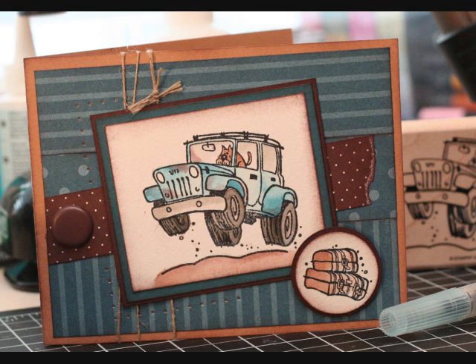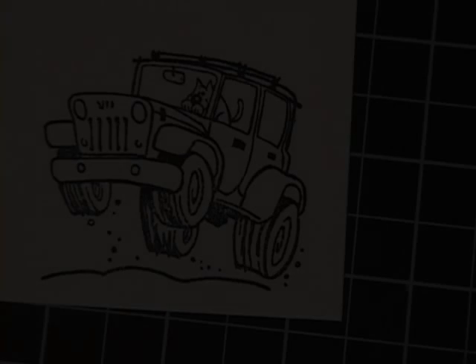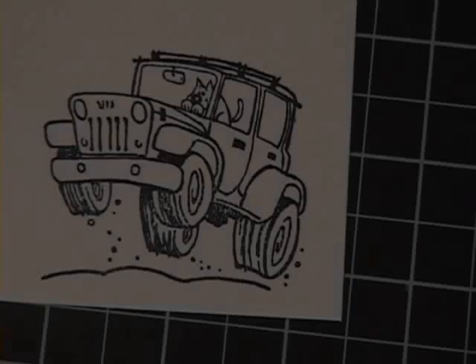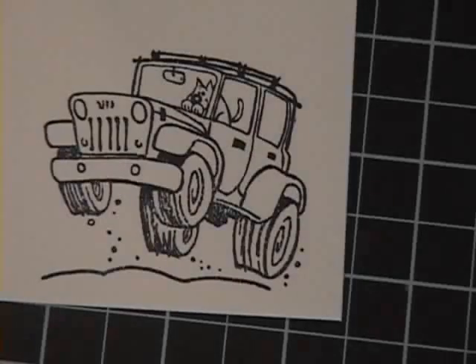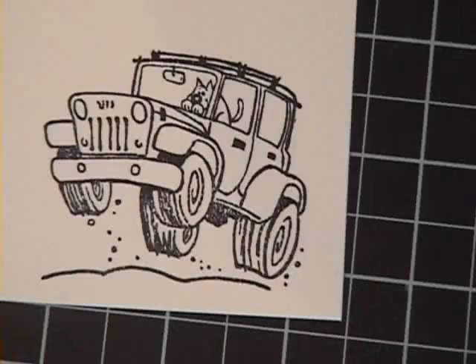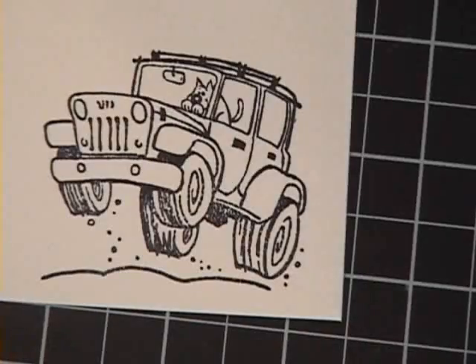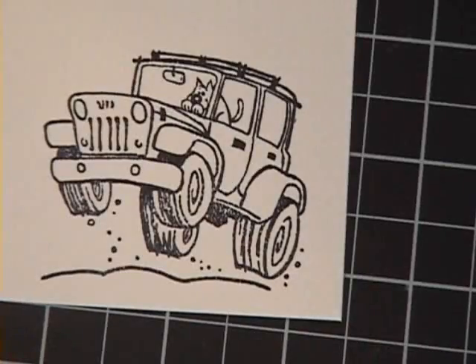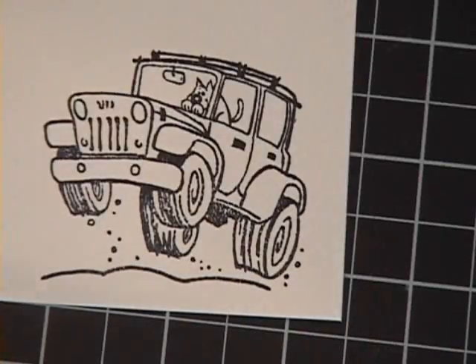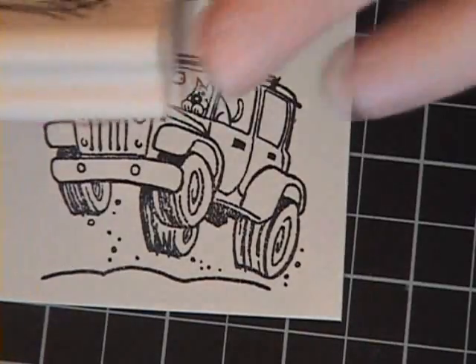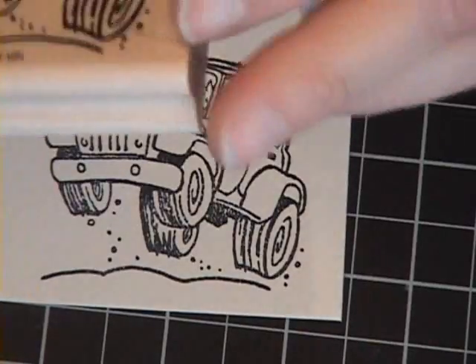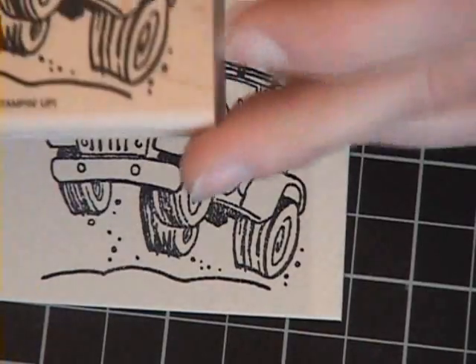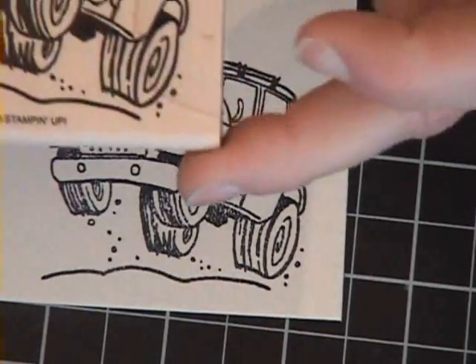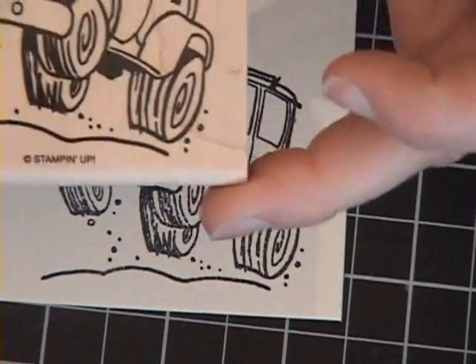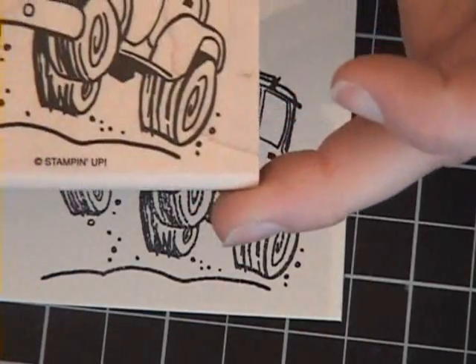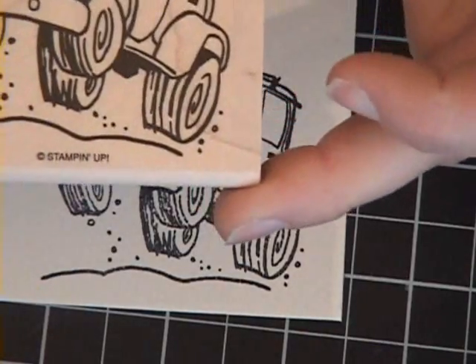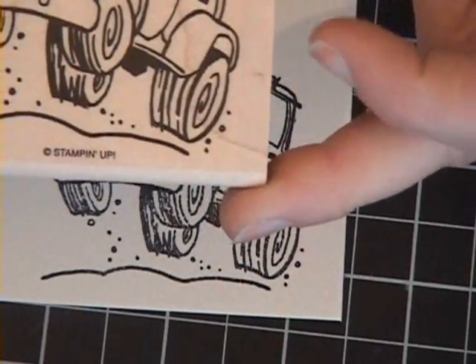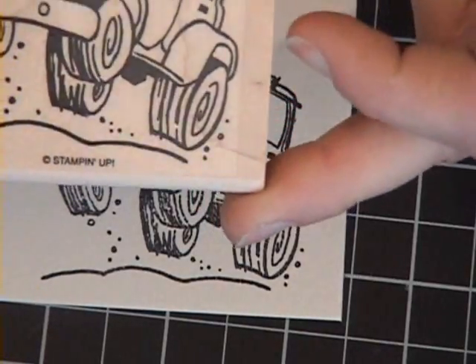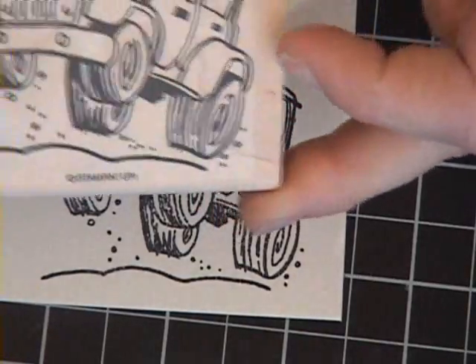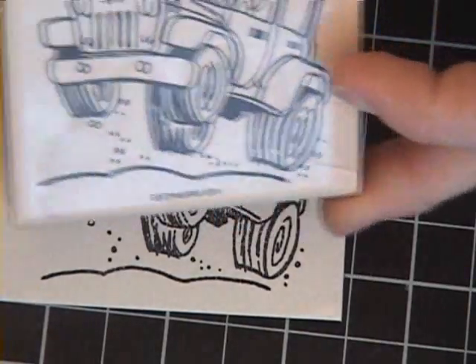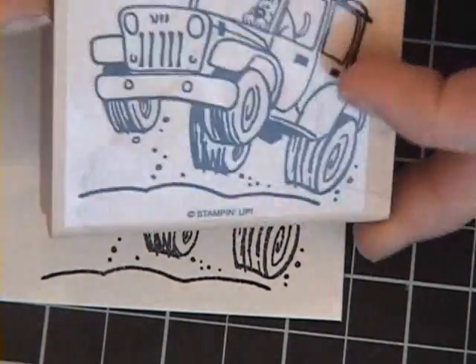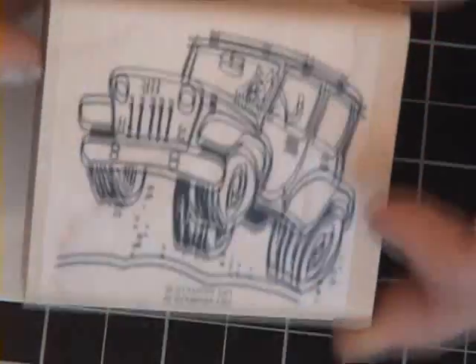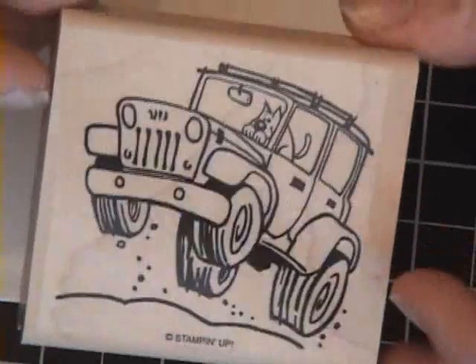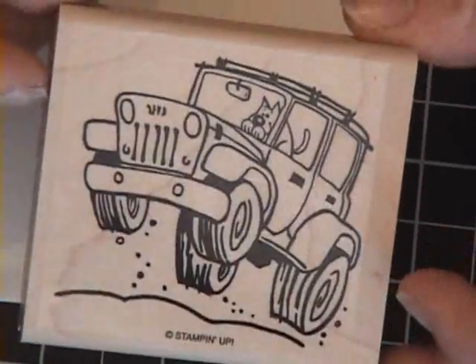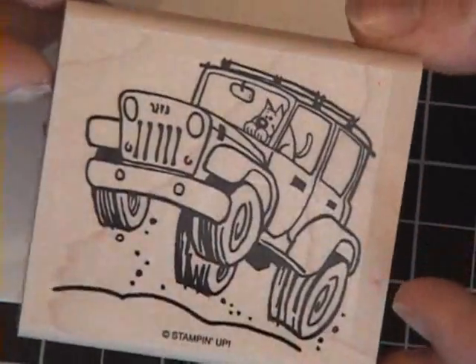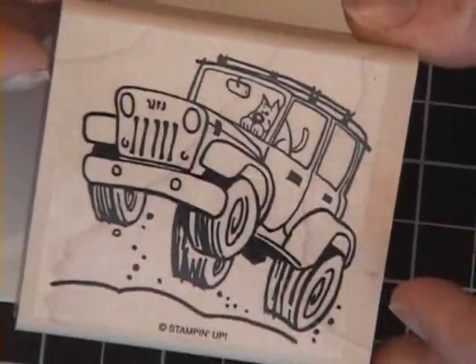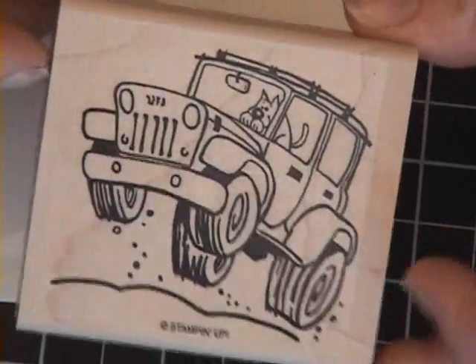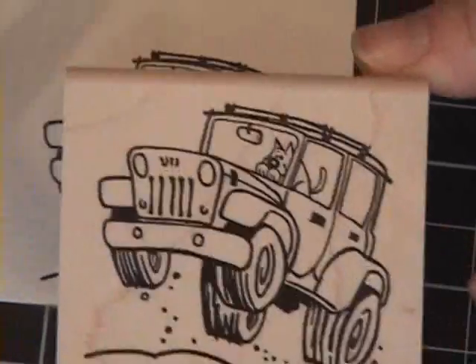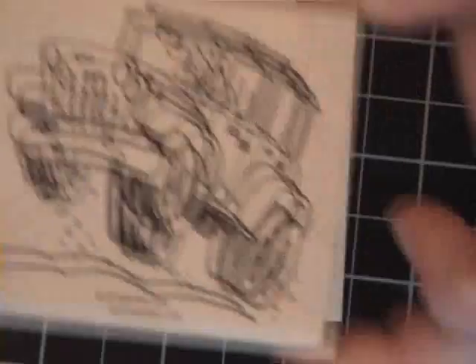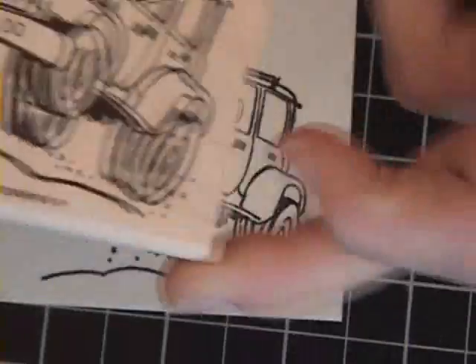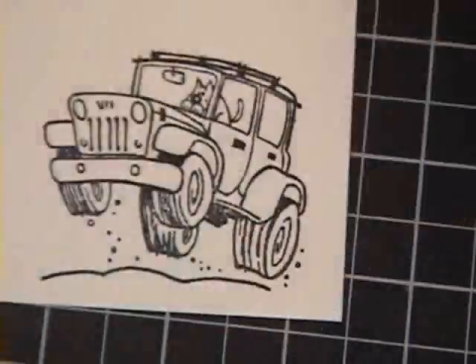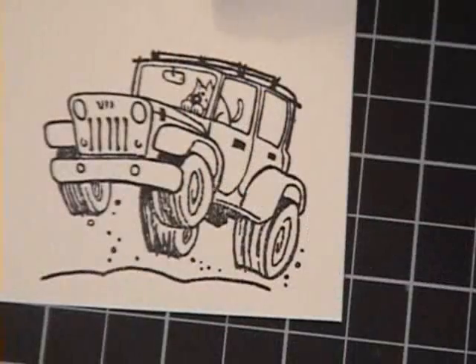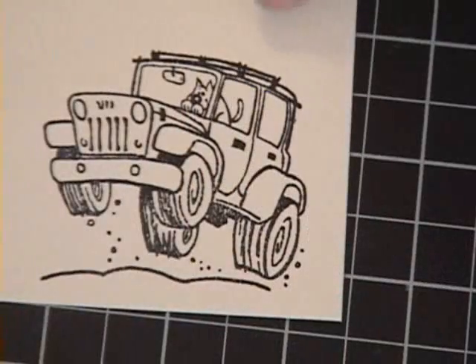I'm using the new stamp set, Hit the Road. I just think it's so cute and it'll make a cute, like, bon voyage kind of card.